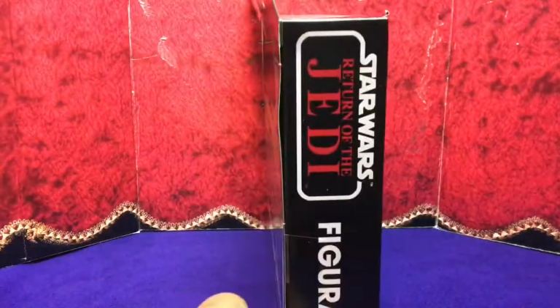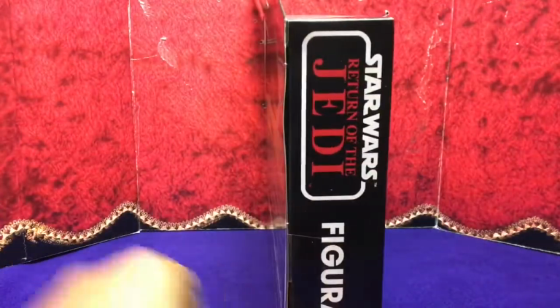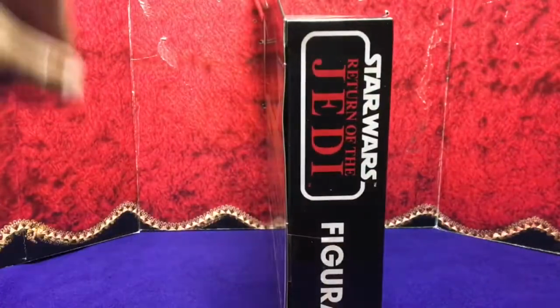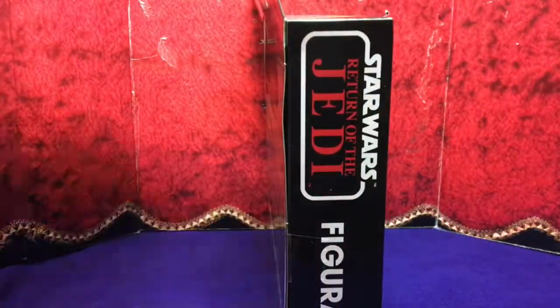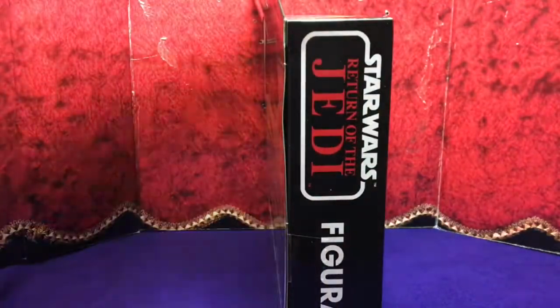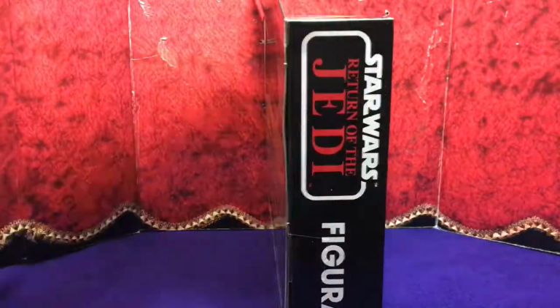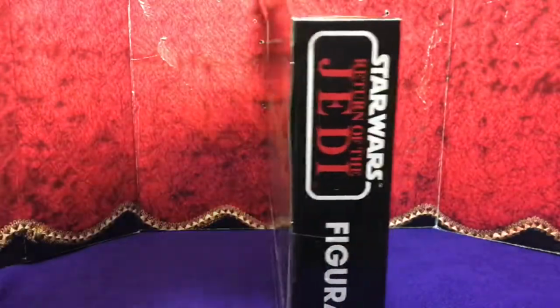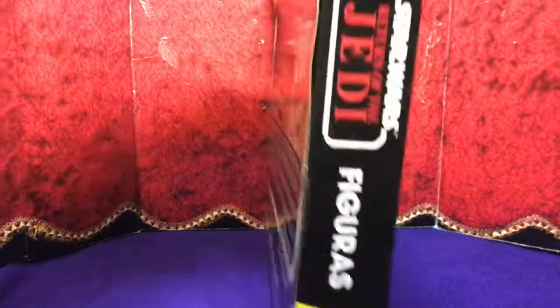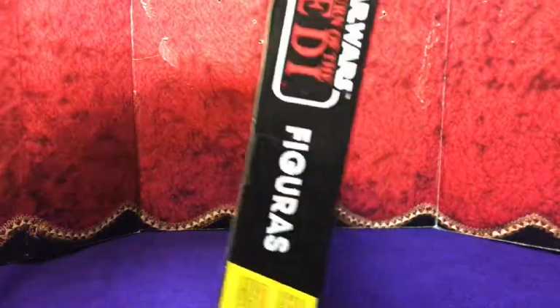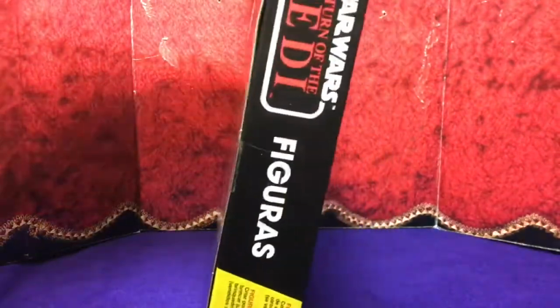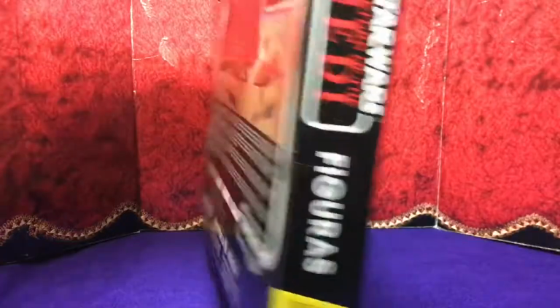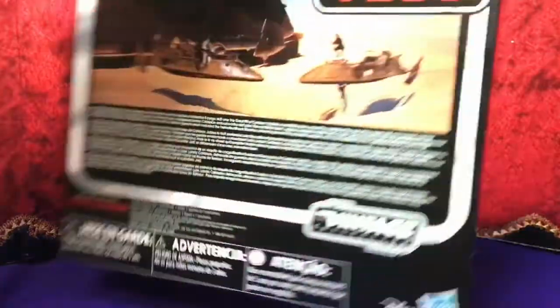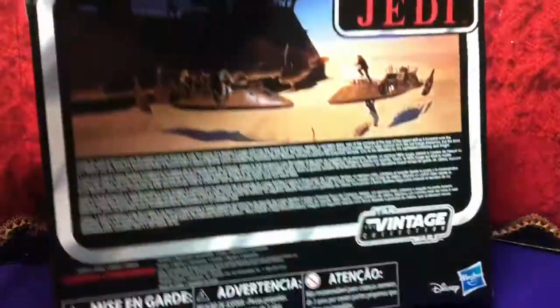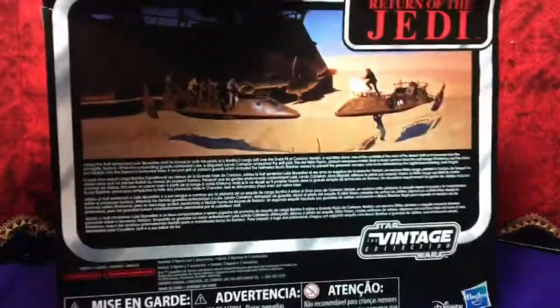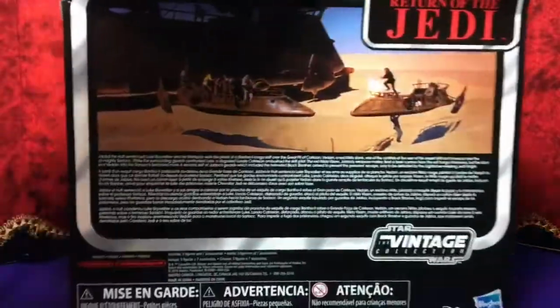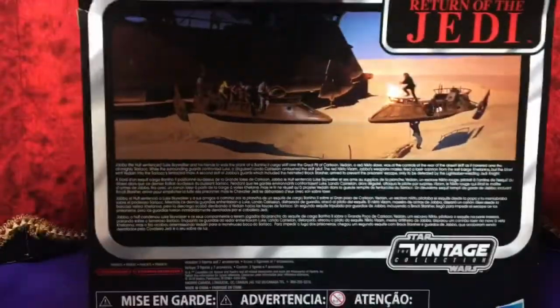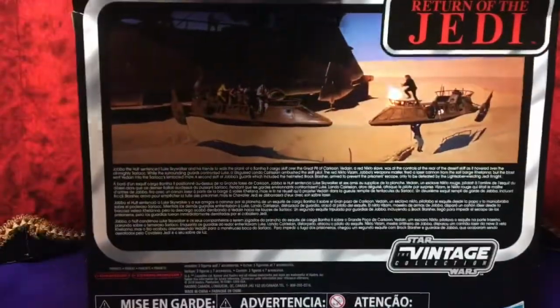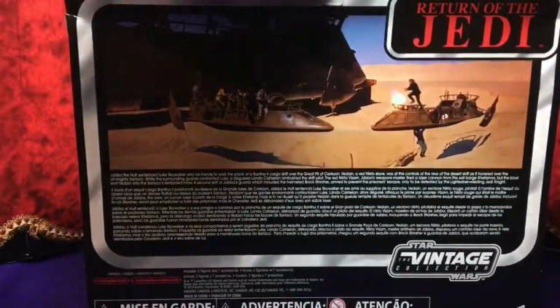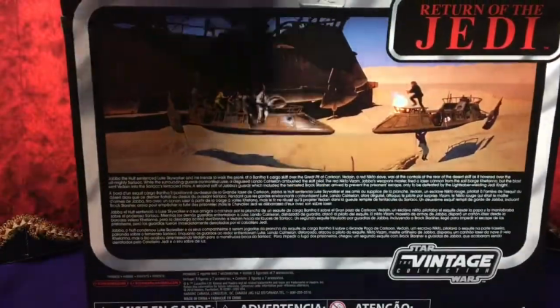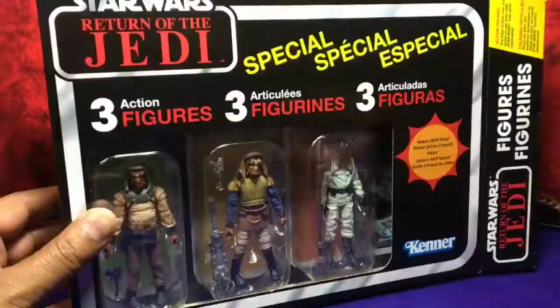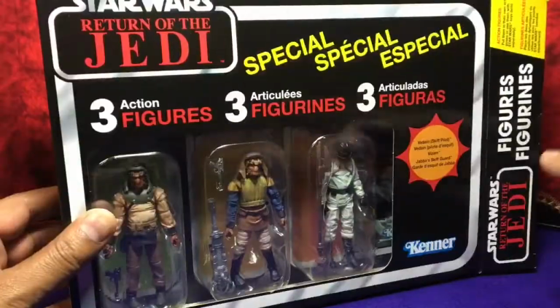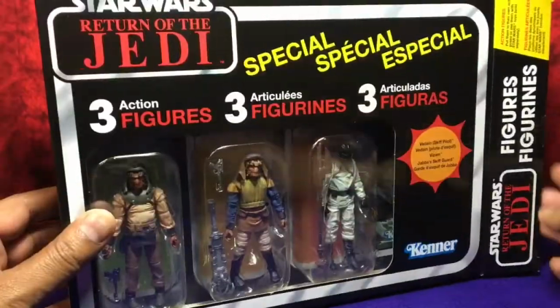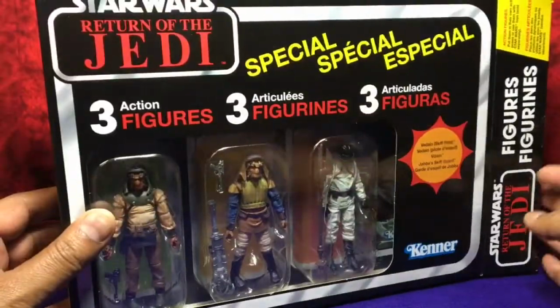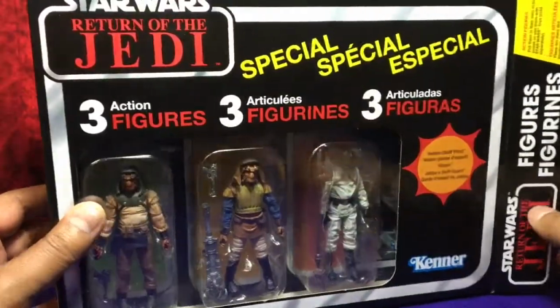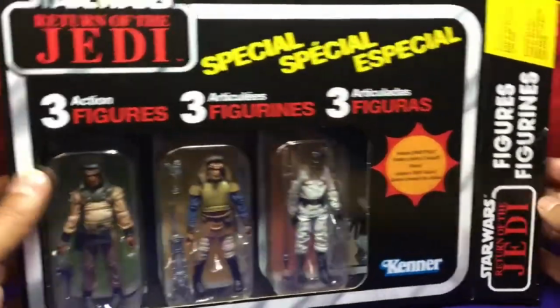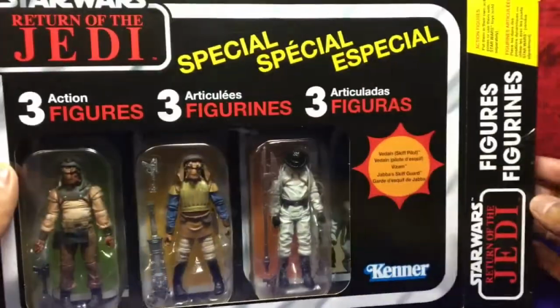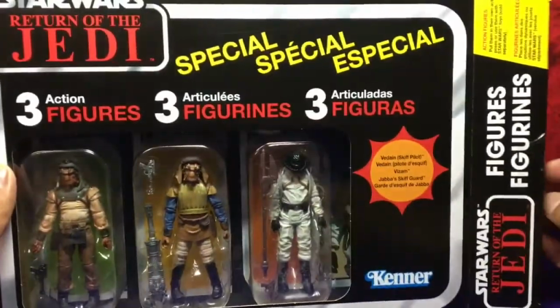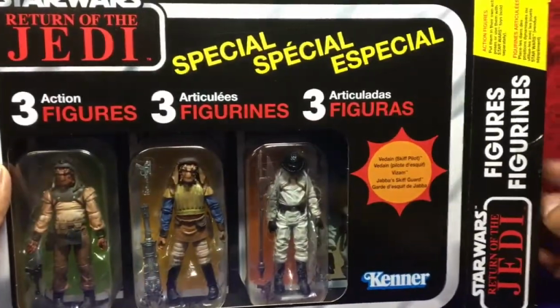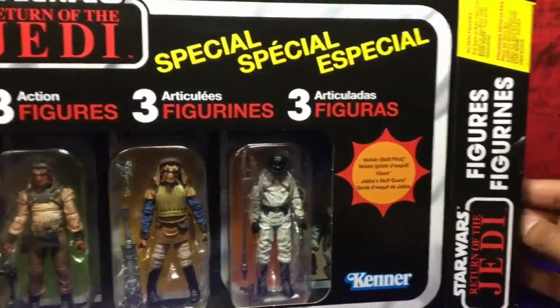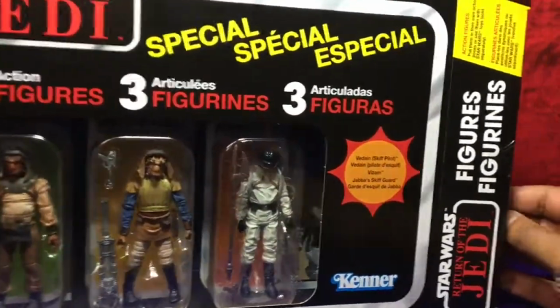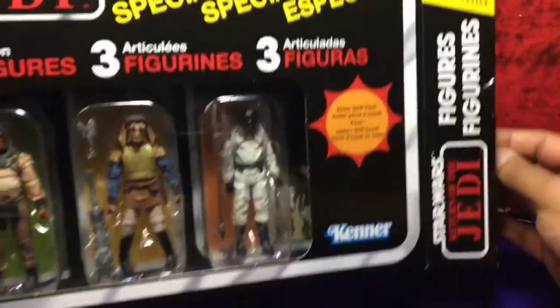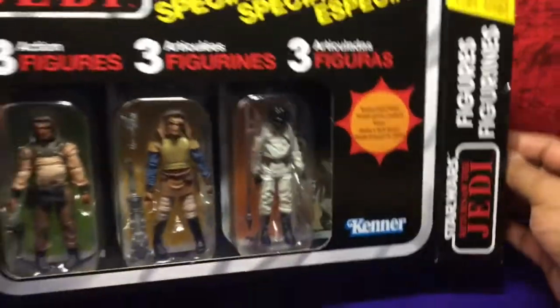Here's your side and your back. All right, let's take them out.